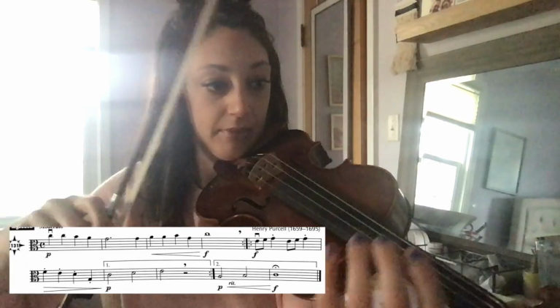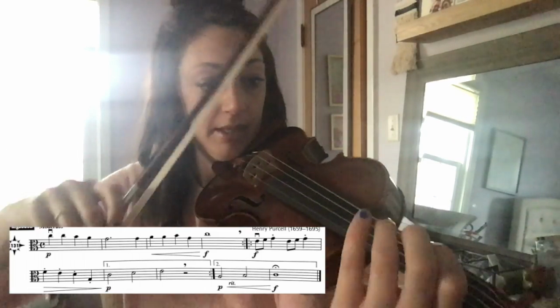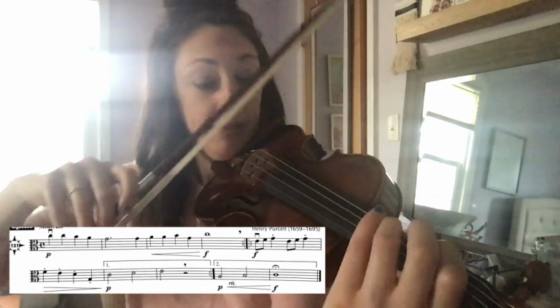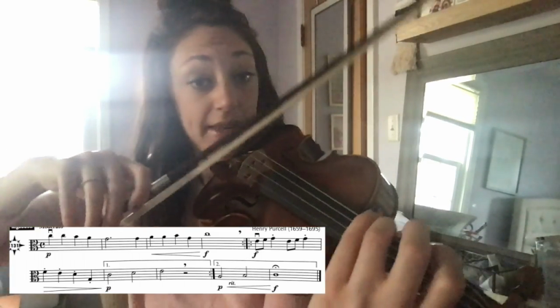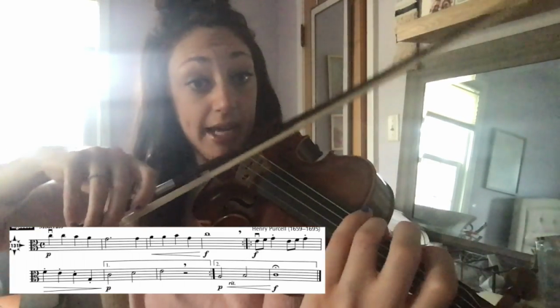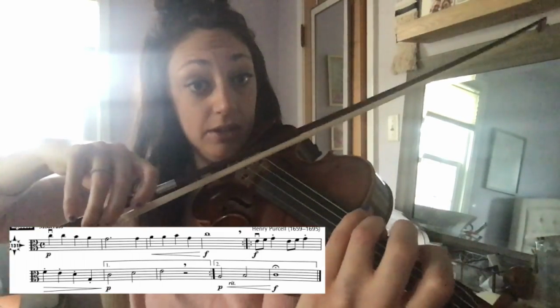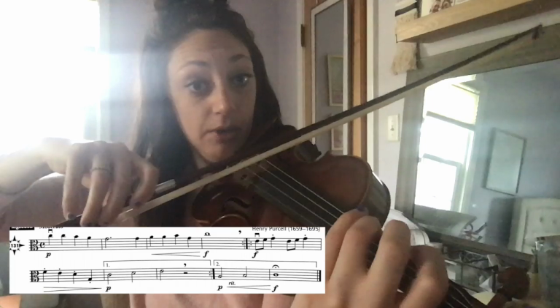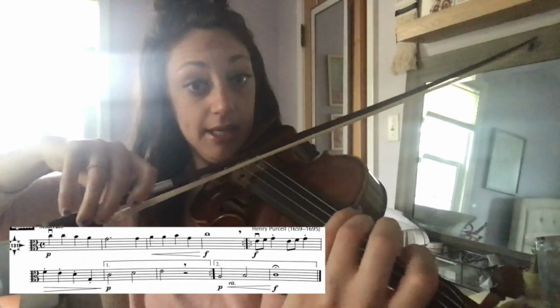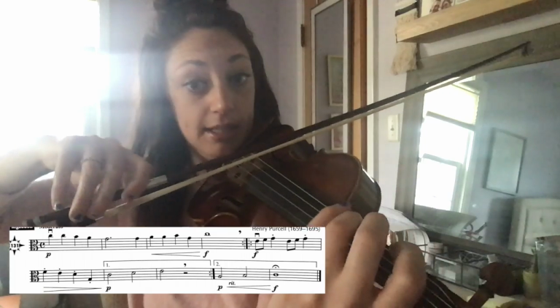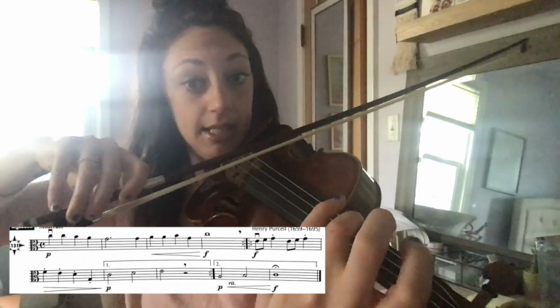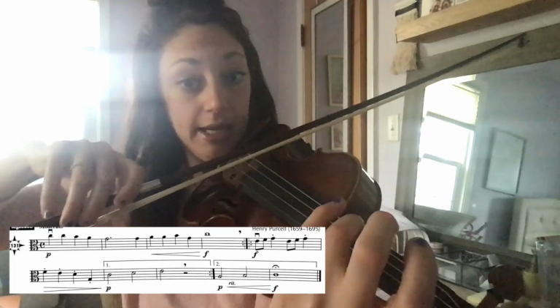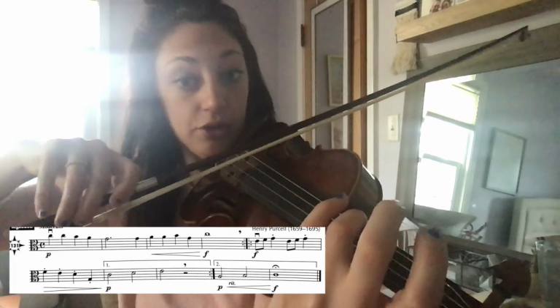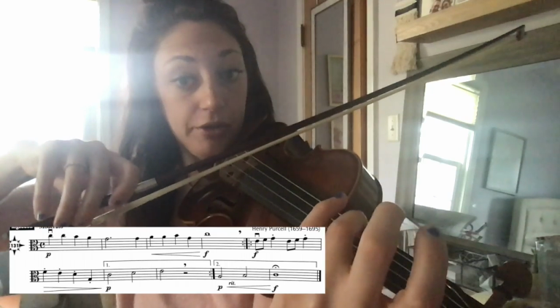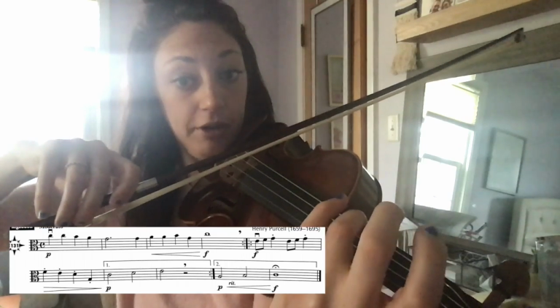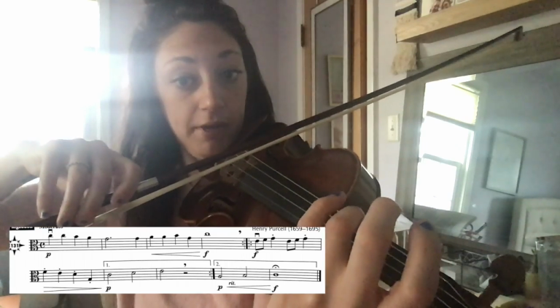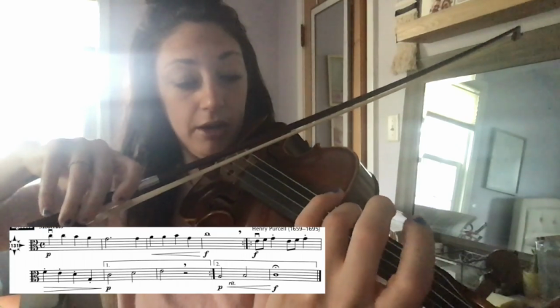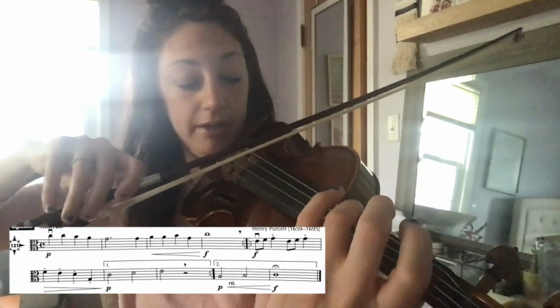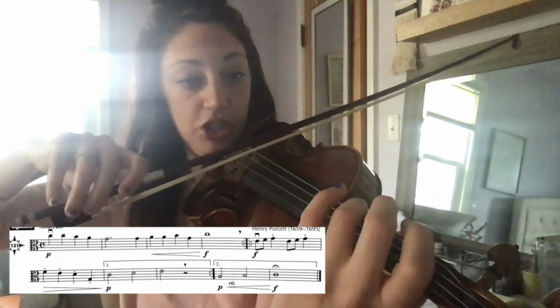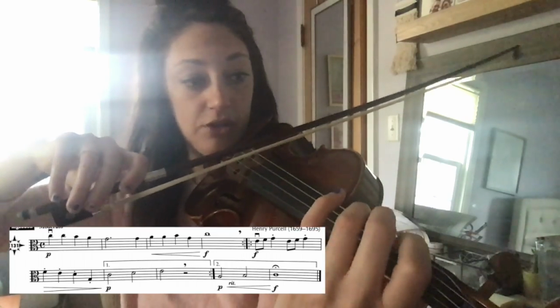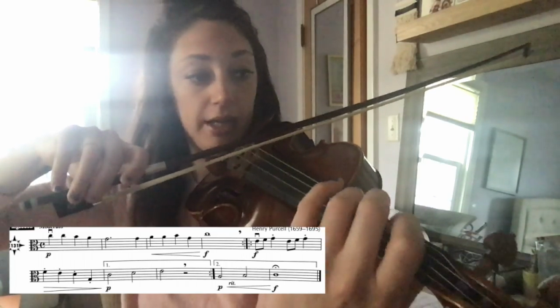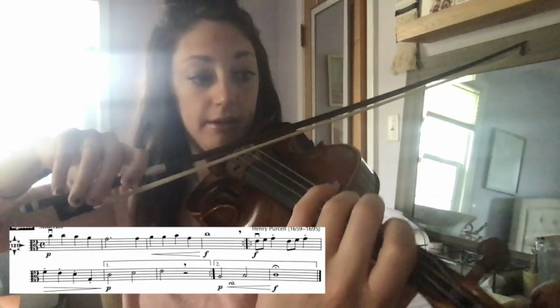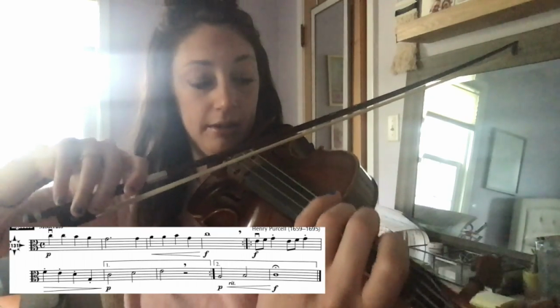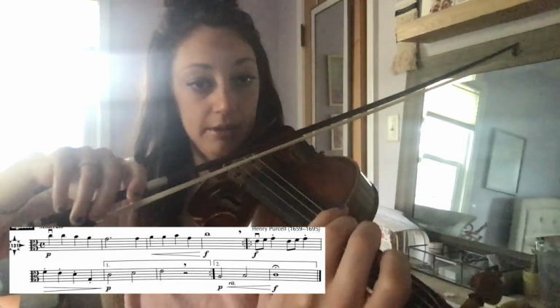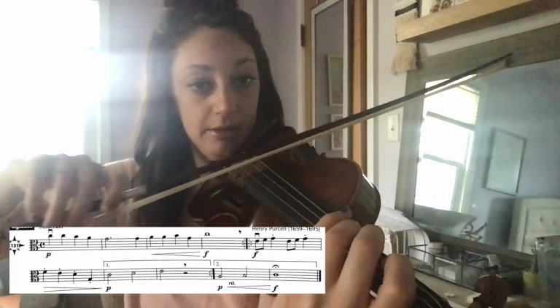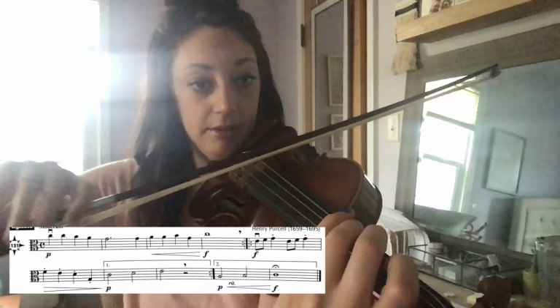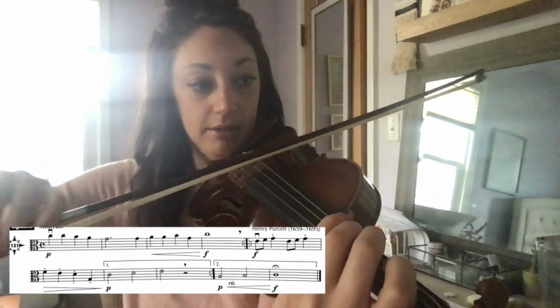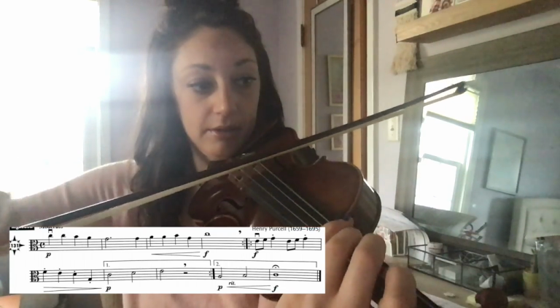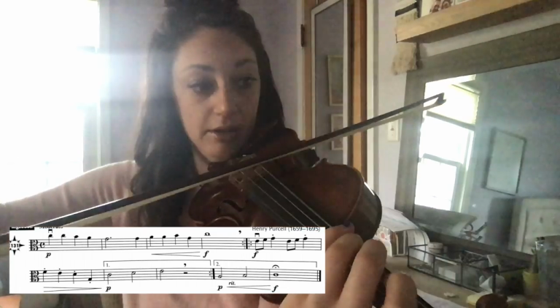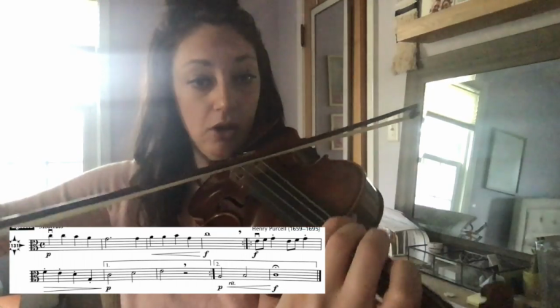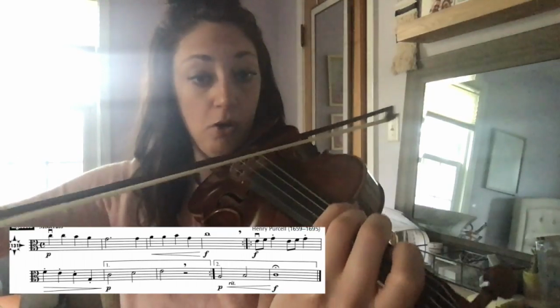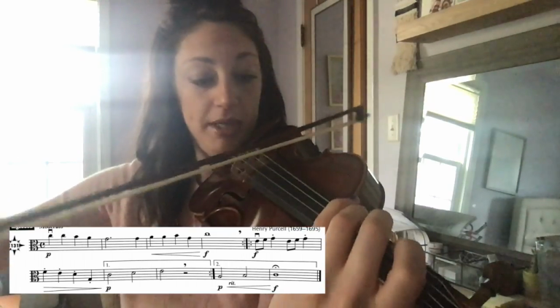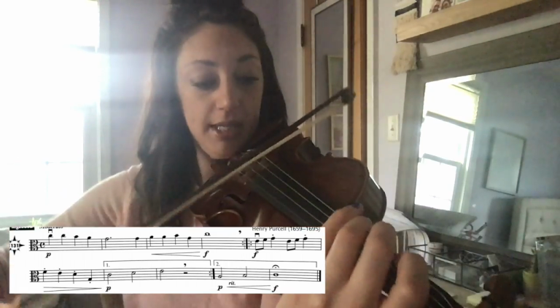Then the next note is C natural — third finger on the G string. Open D.